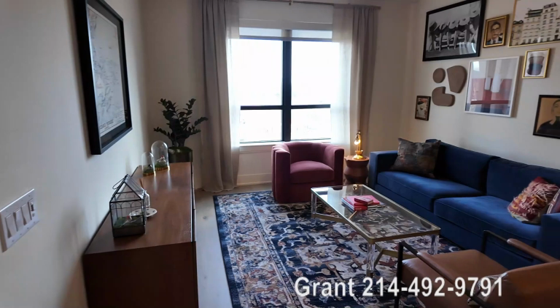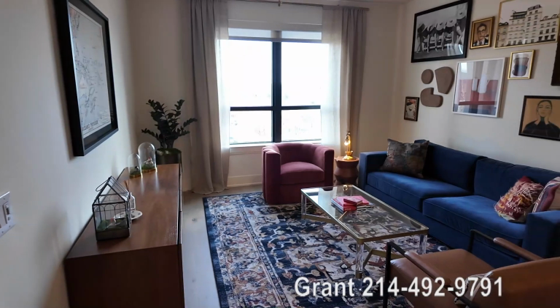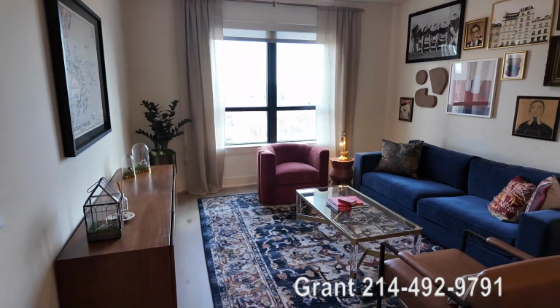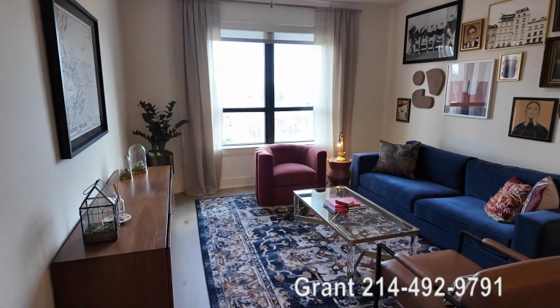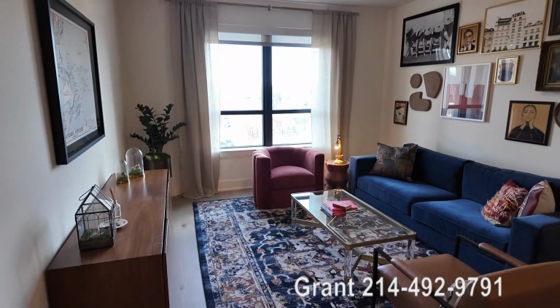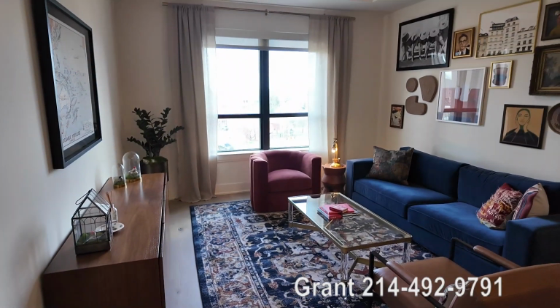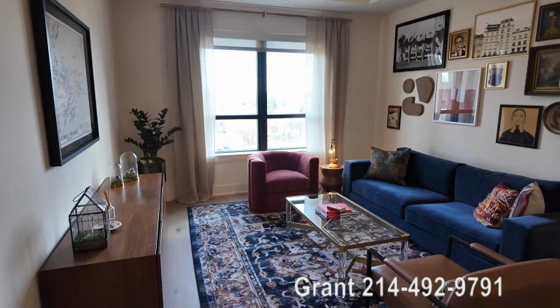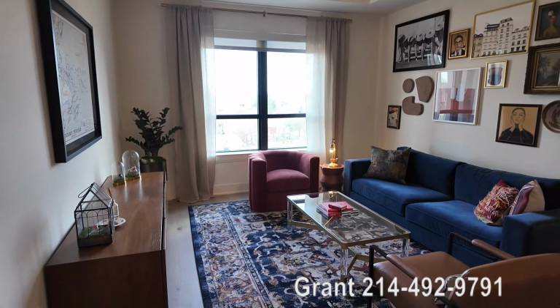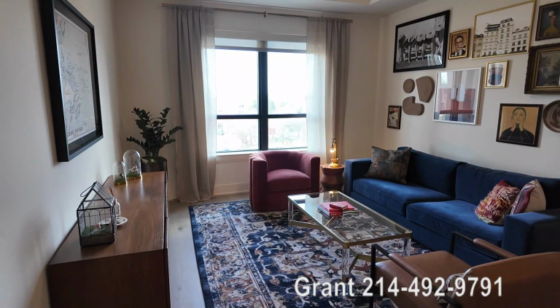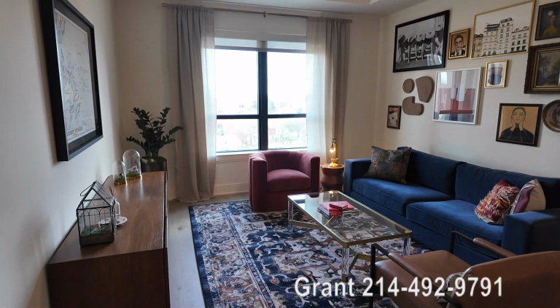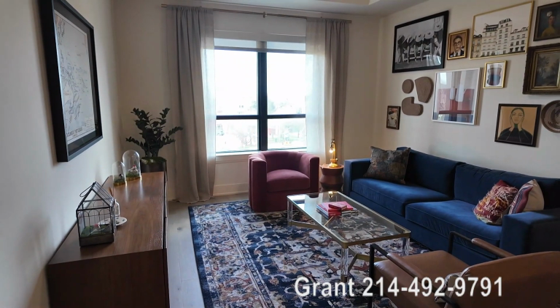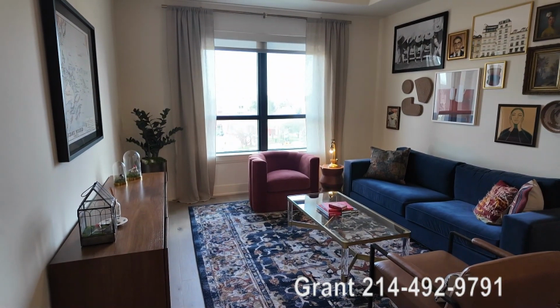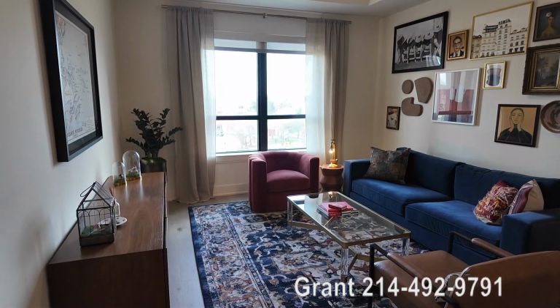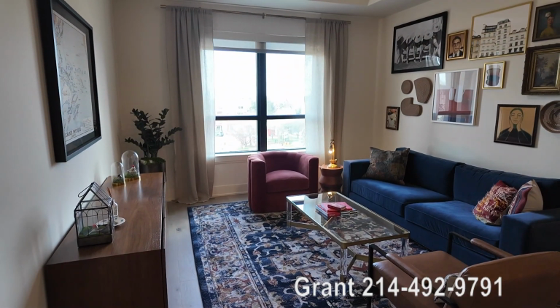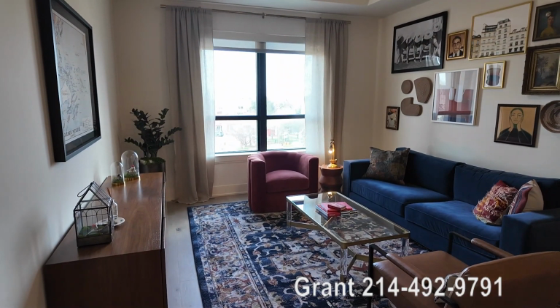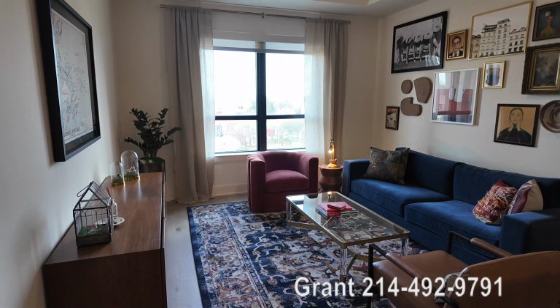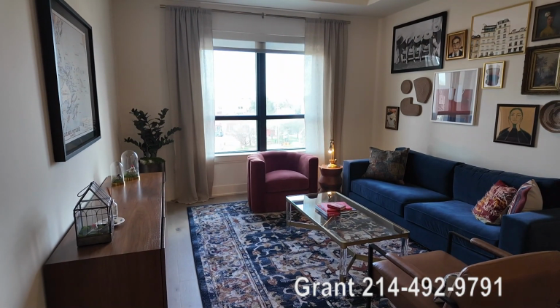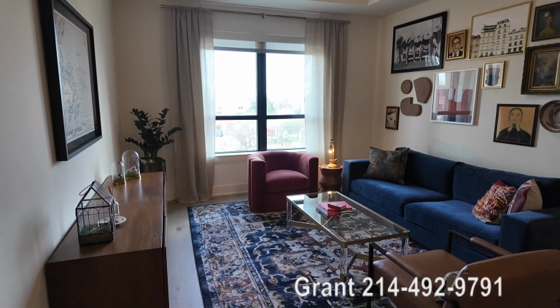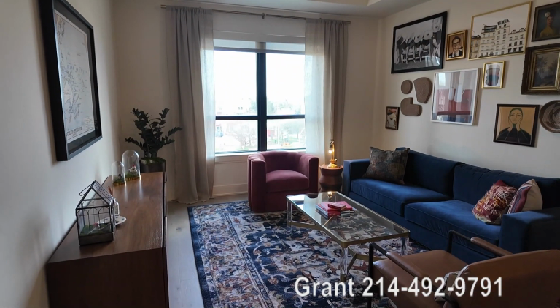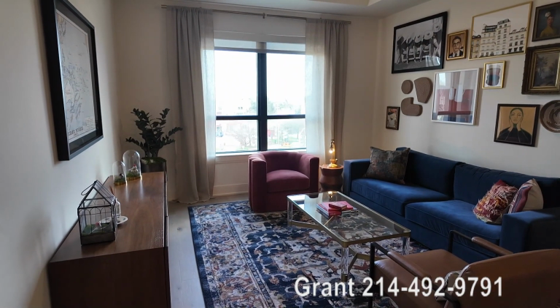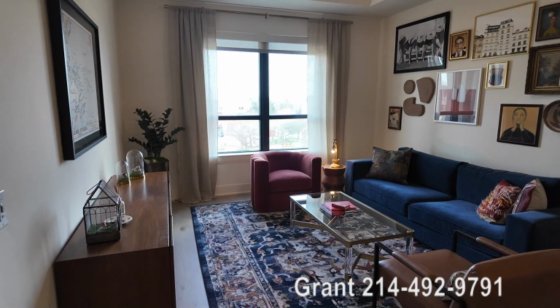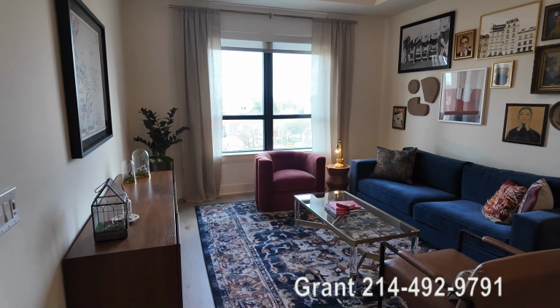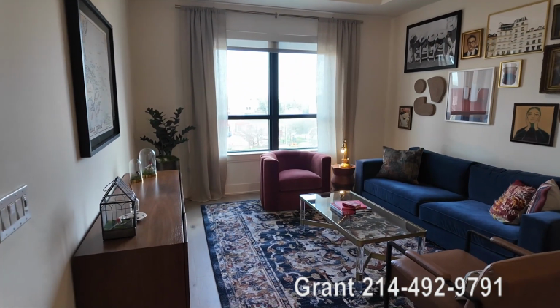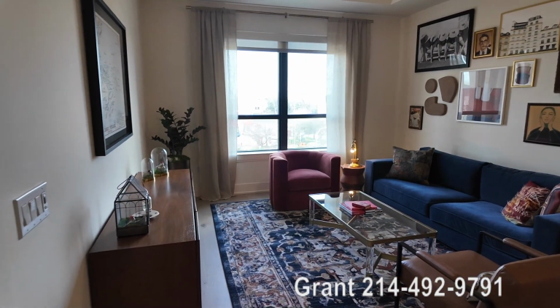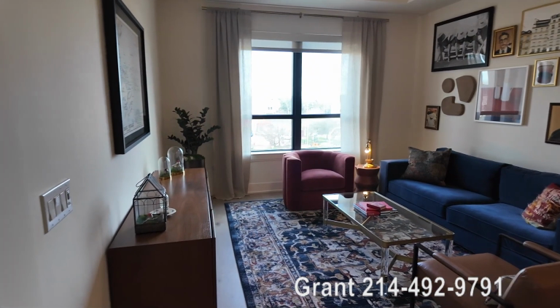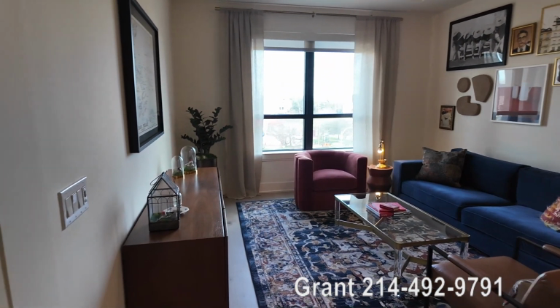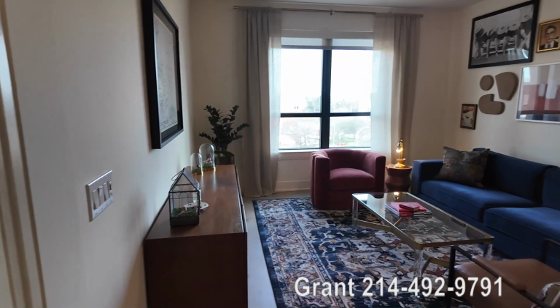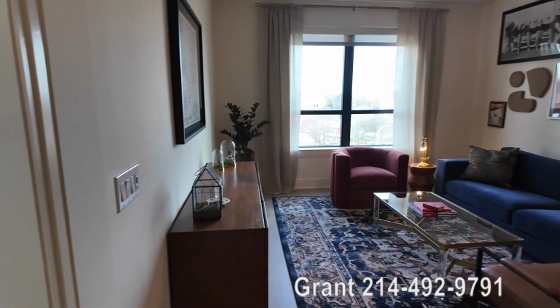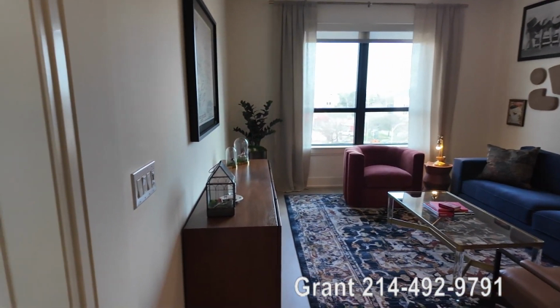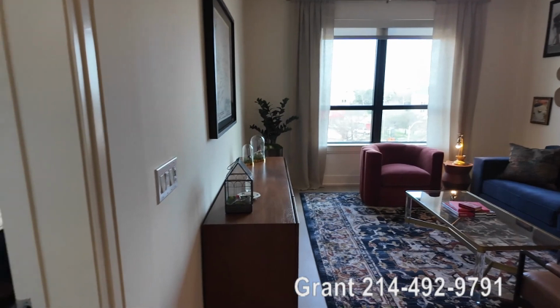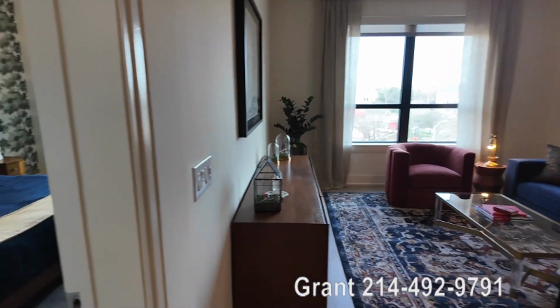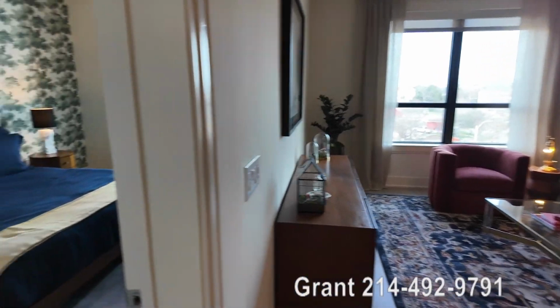We're still at the Westcott in their one-bedroom den, one-bedroom study, and we're going to go into the bedroom and see that.